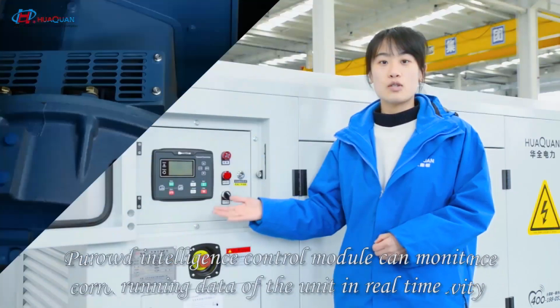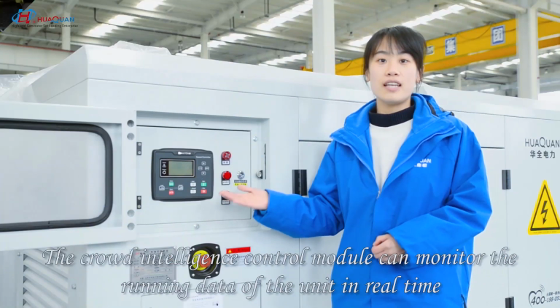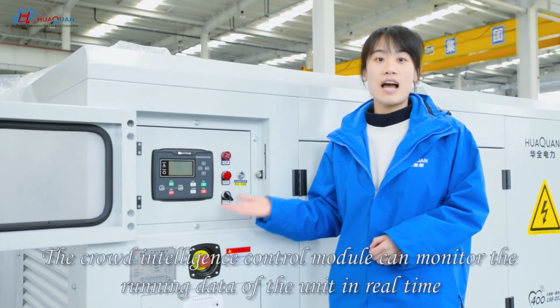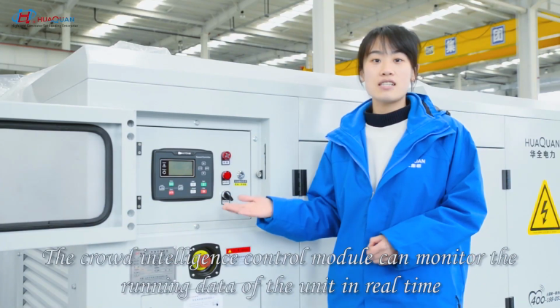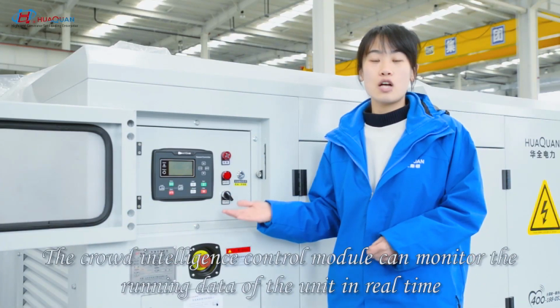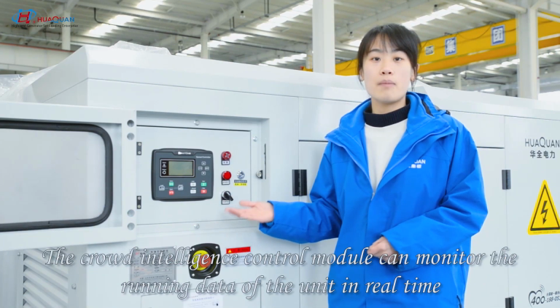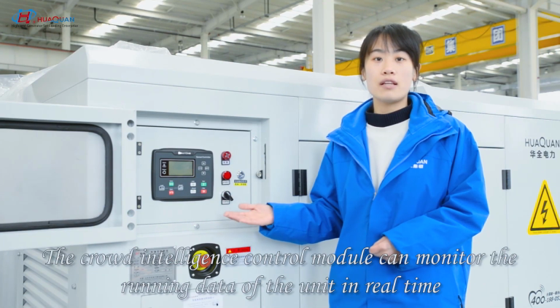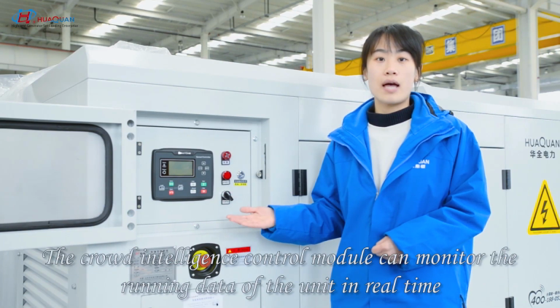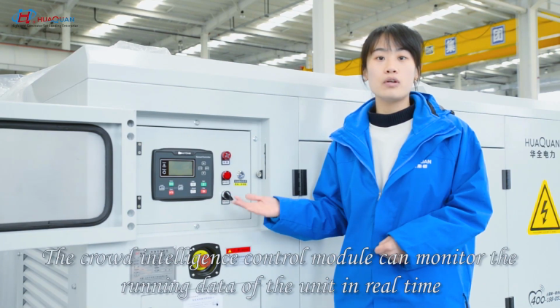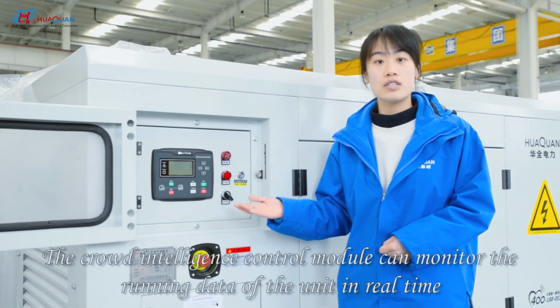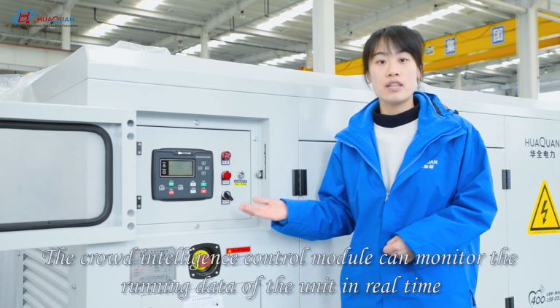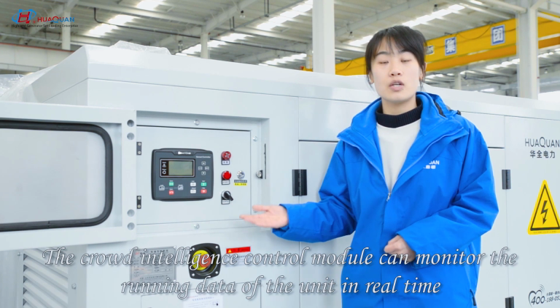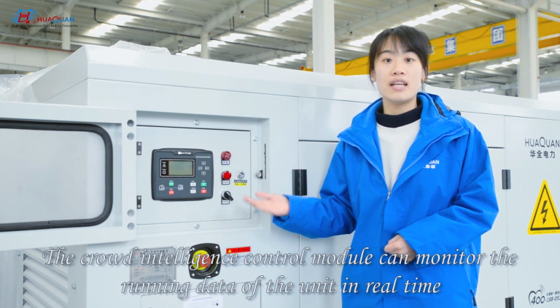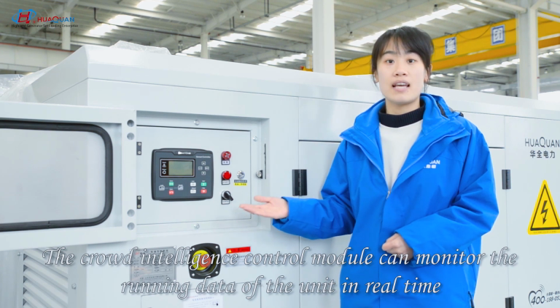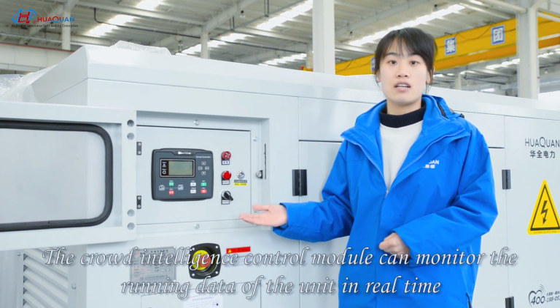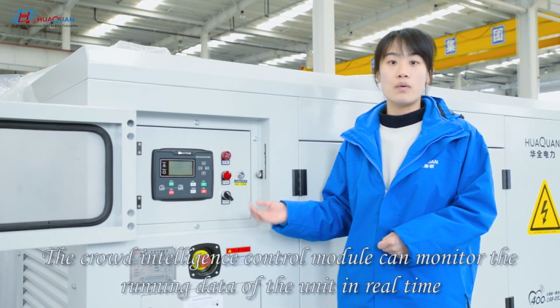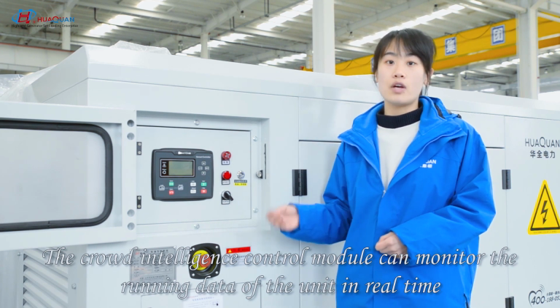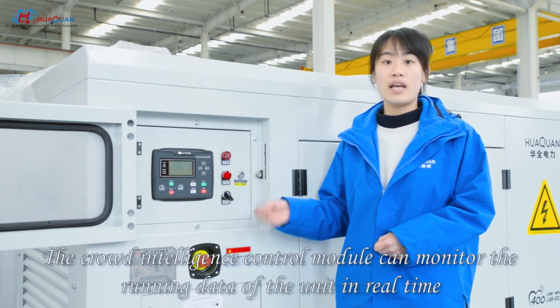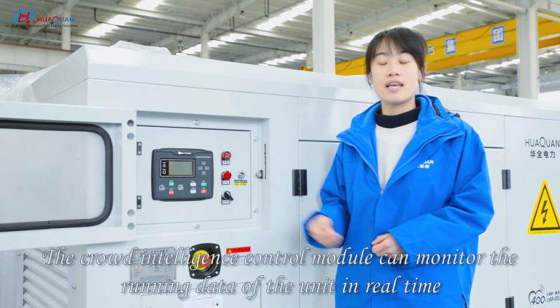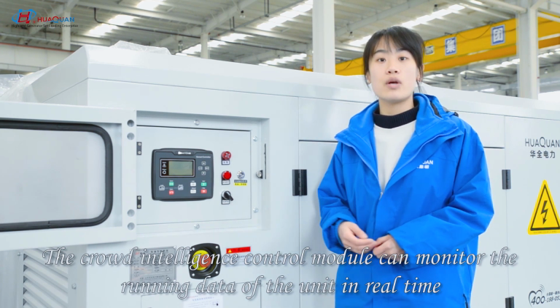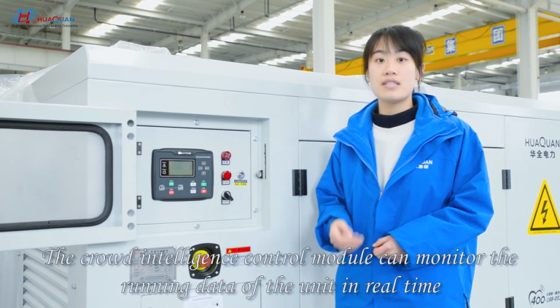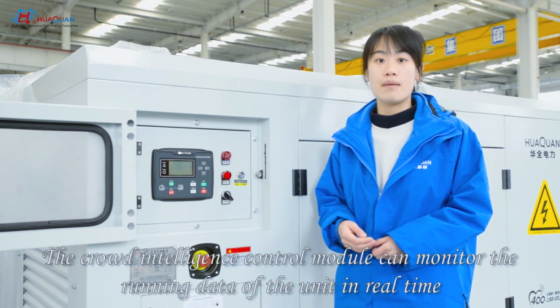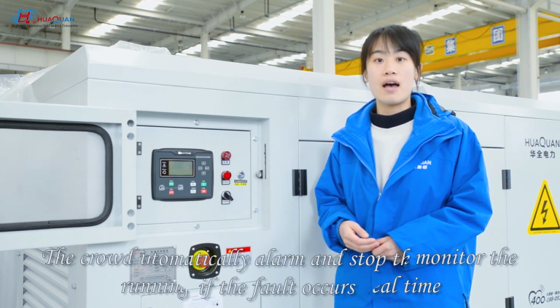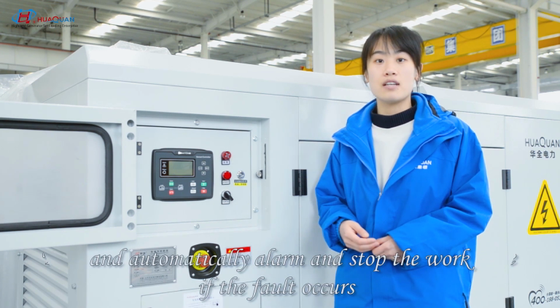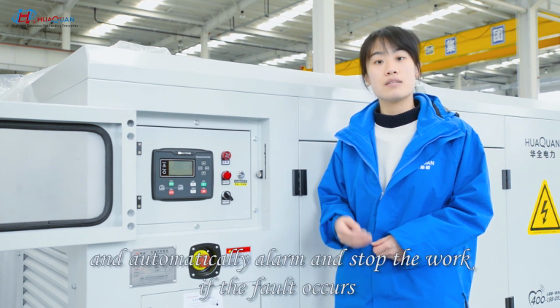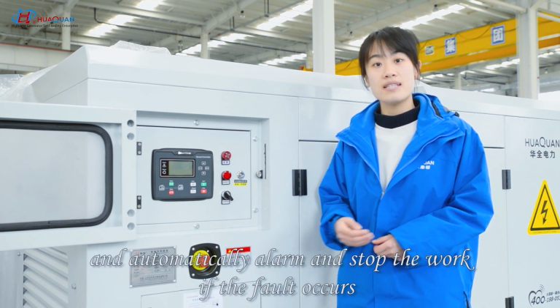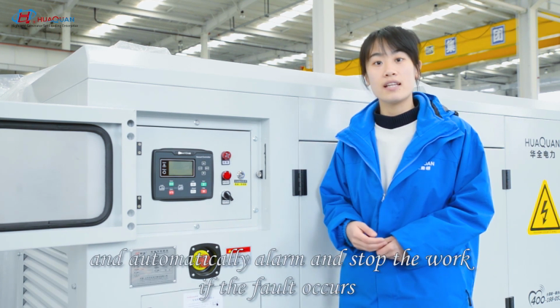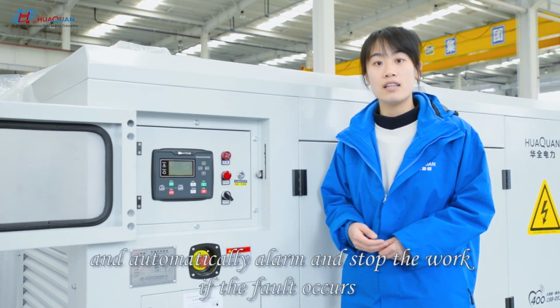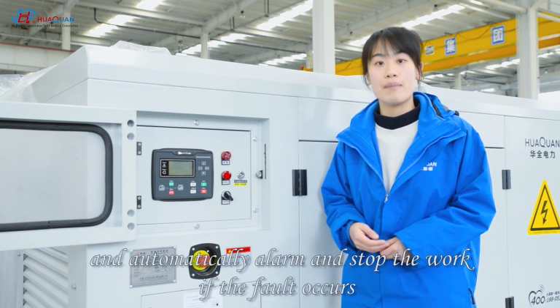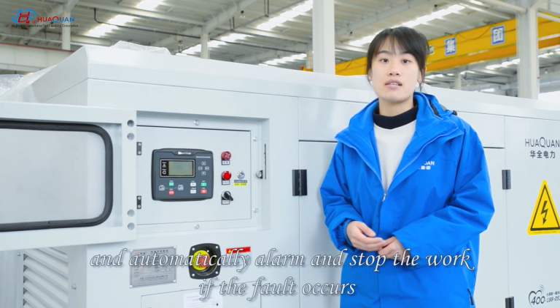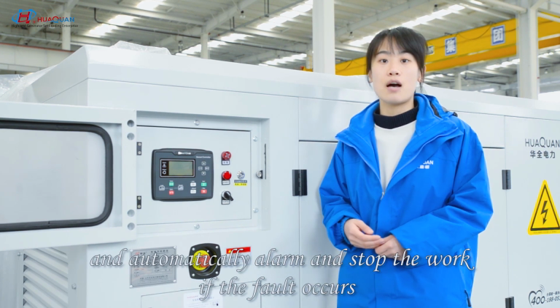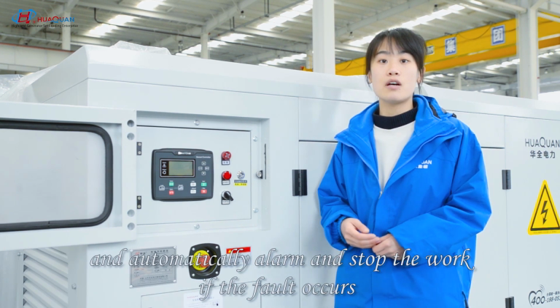The cloud-based indigenous control model can monitor the running data of the unit in real-time and automatically align and stop the work.